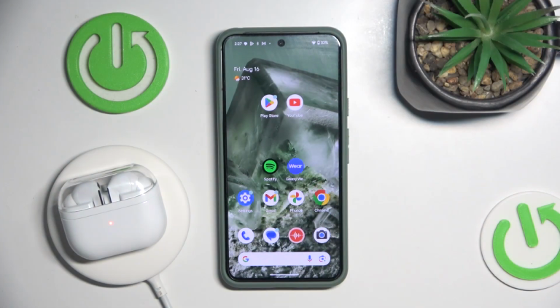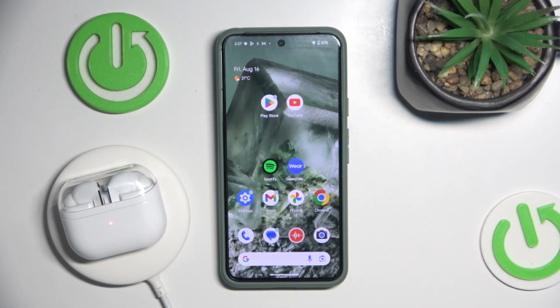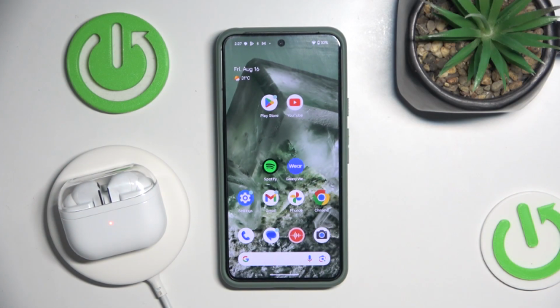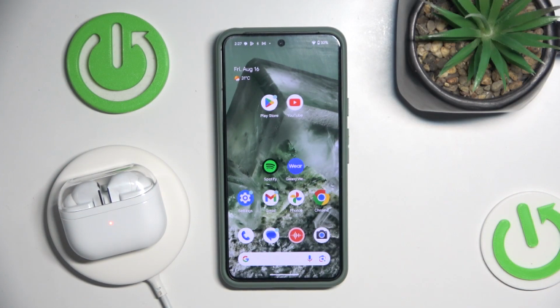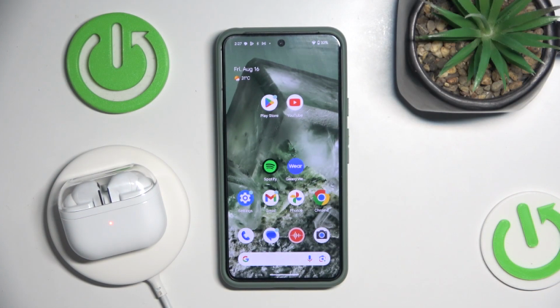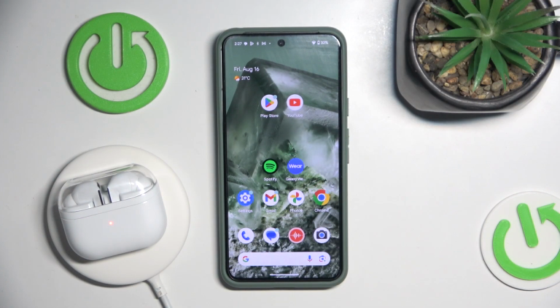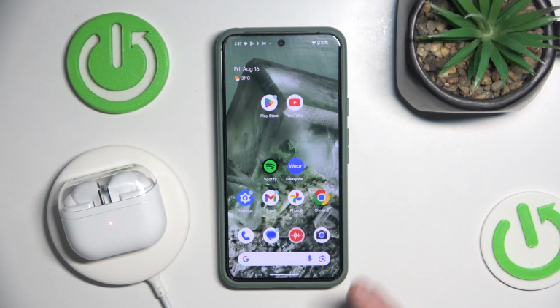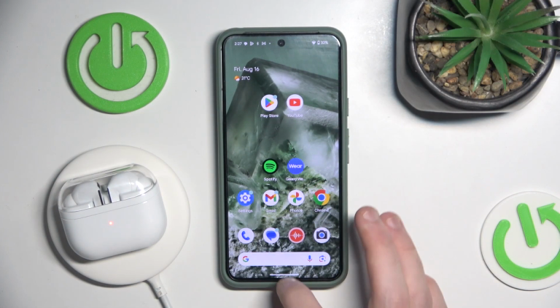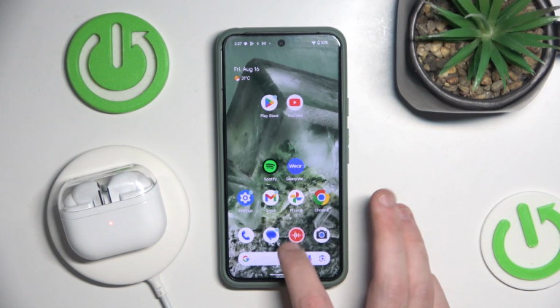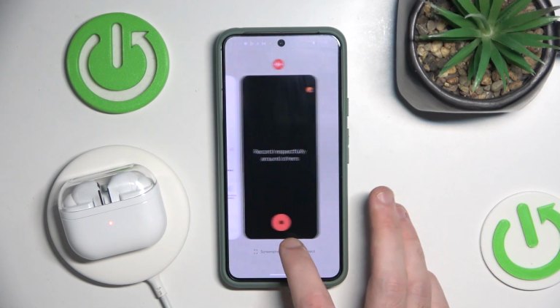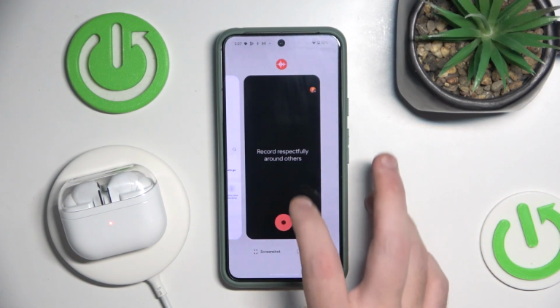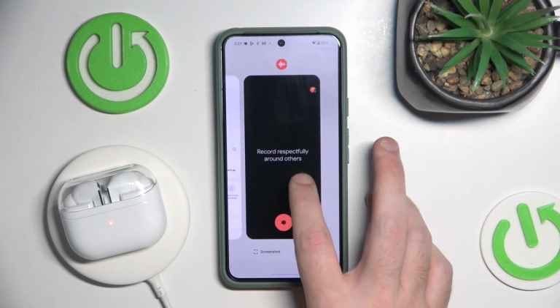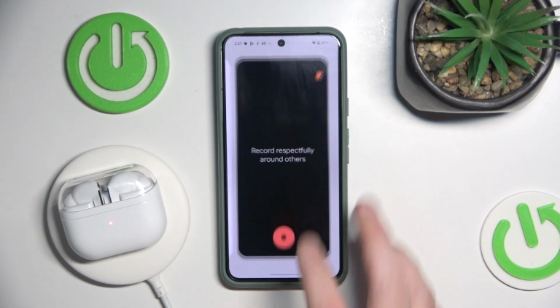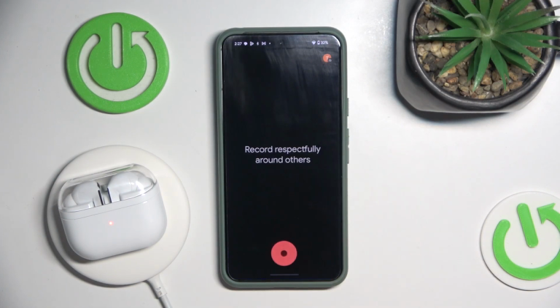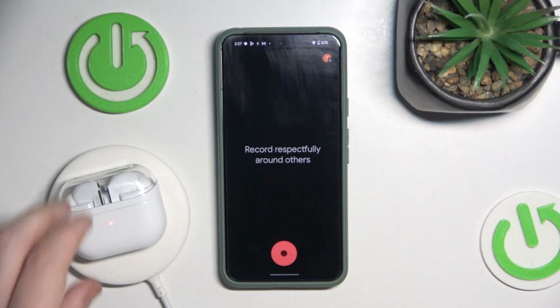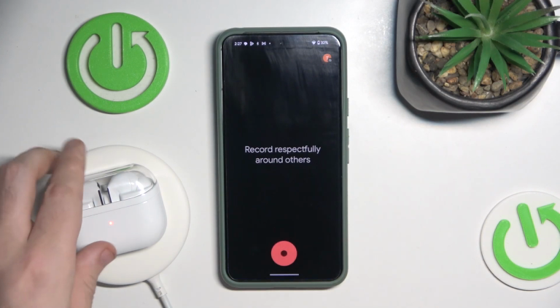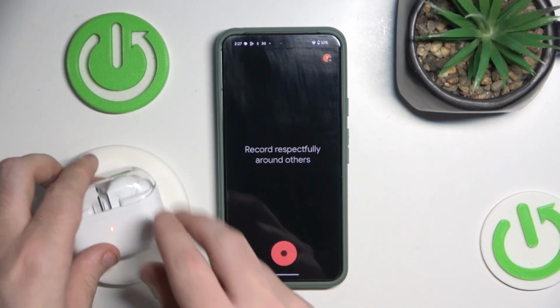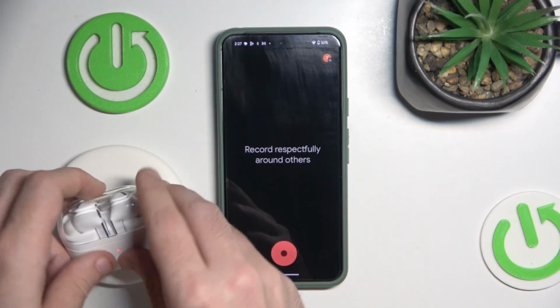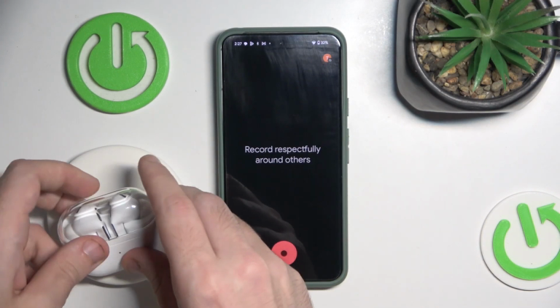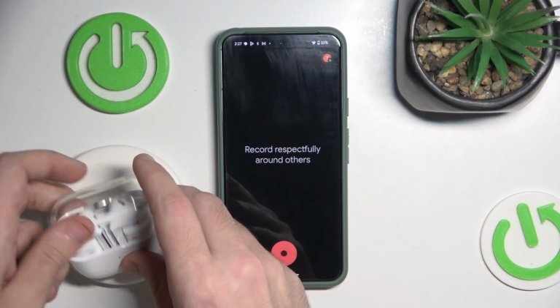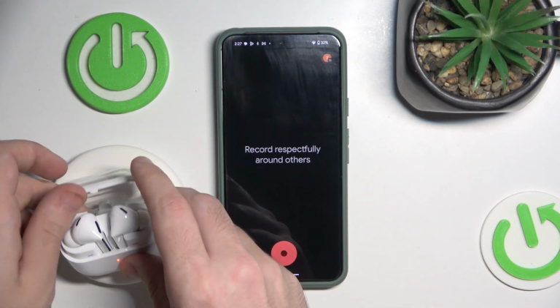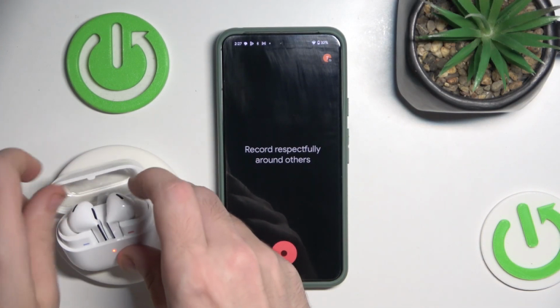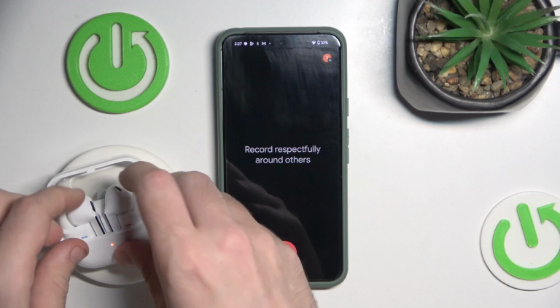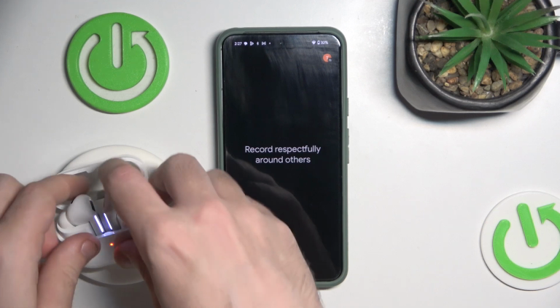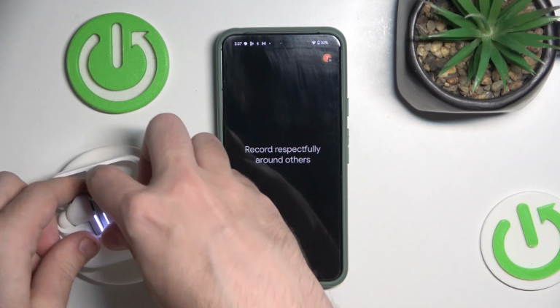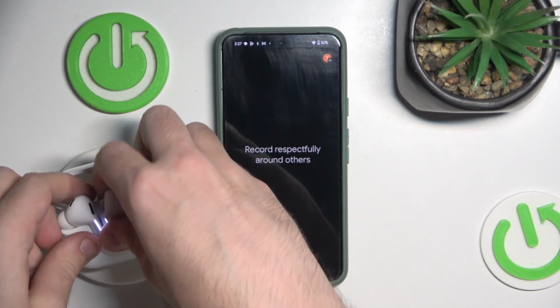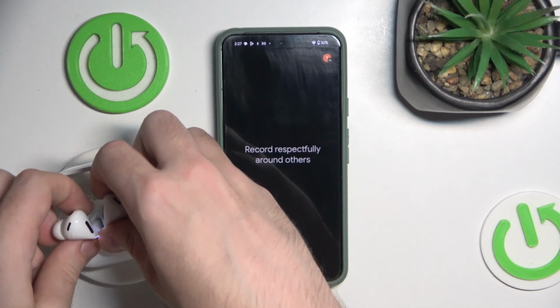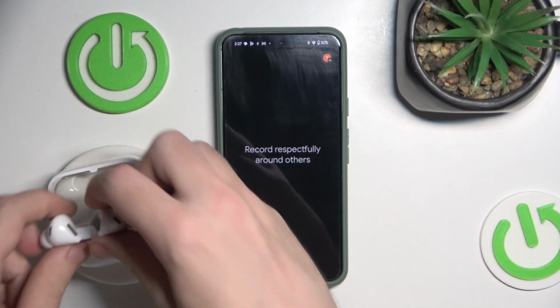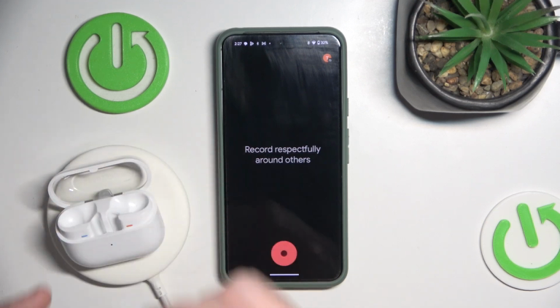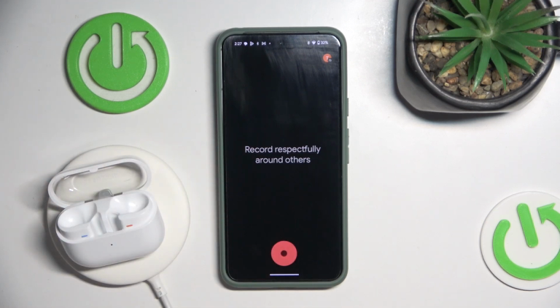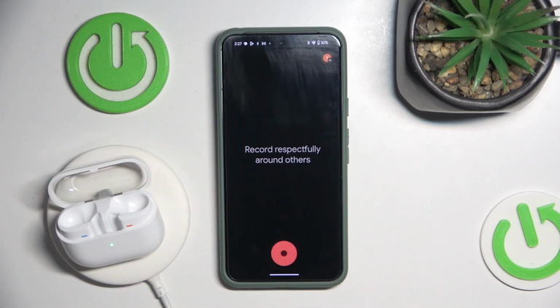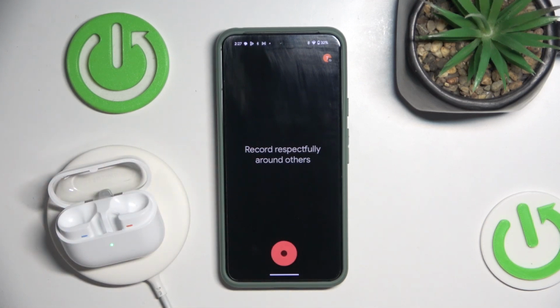You have to start by opening the recorder, then open the case and put the headphones in your ears.